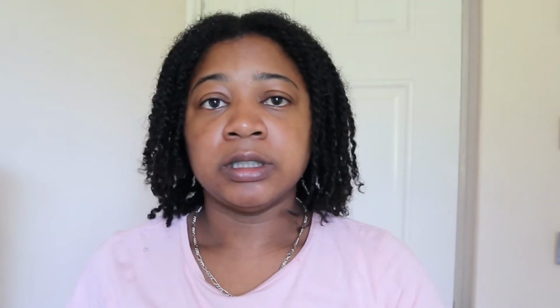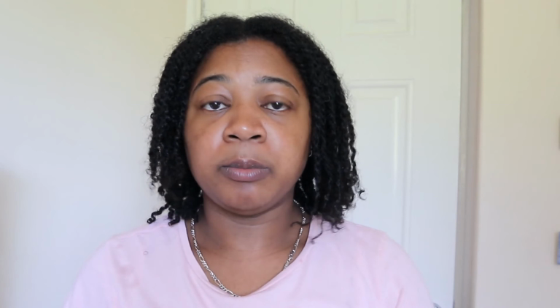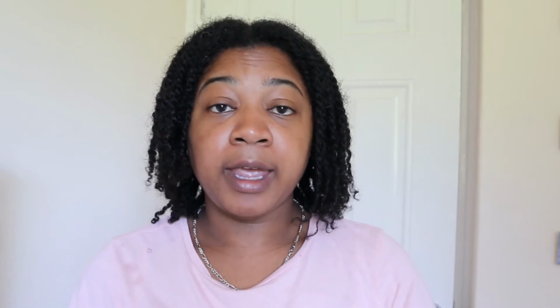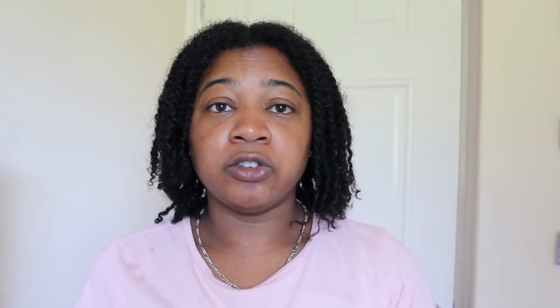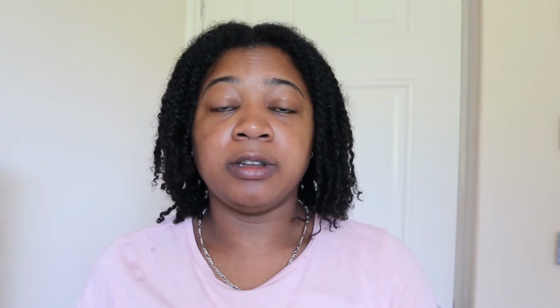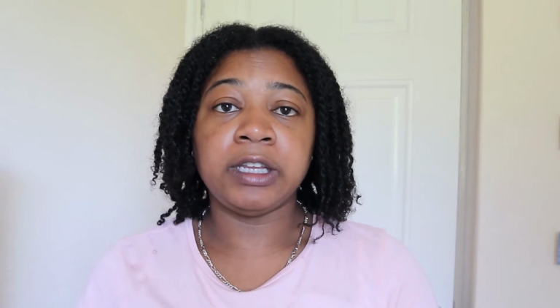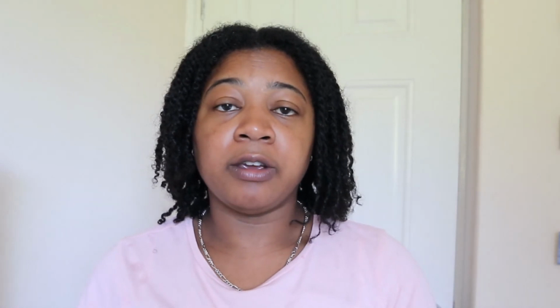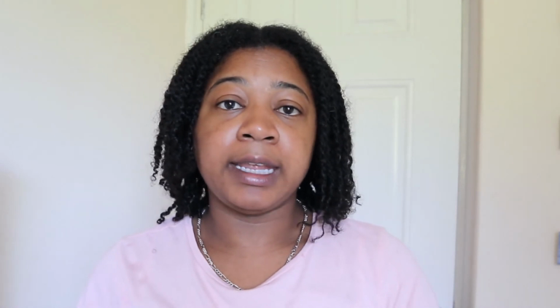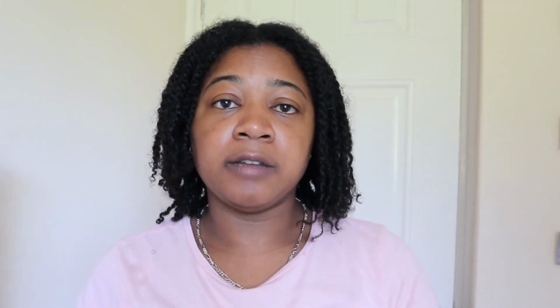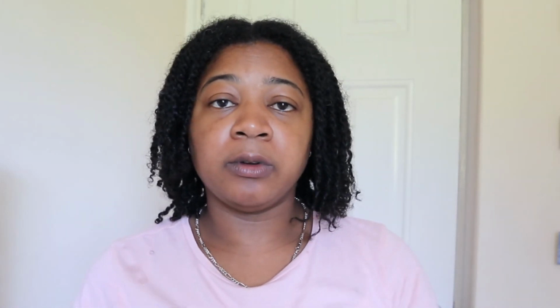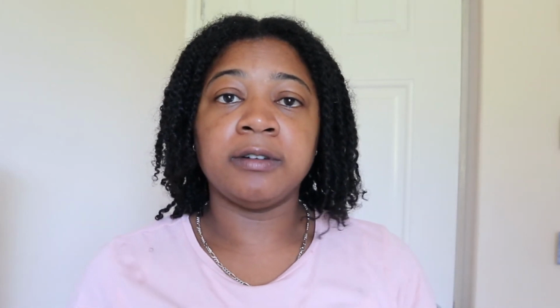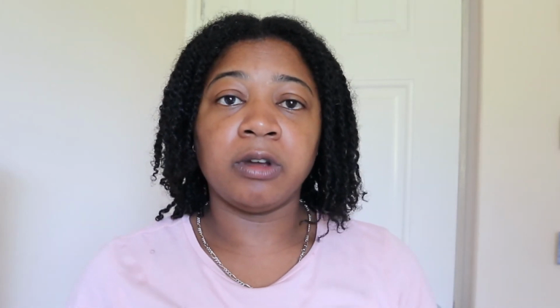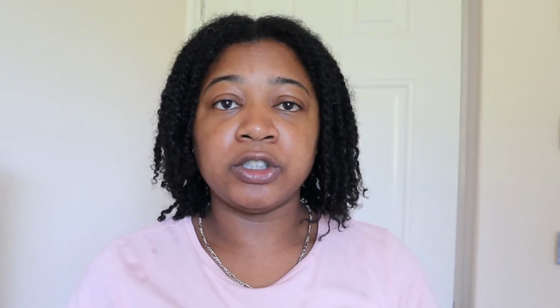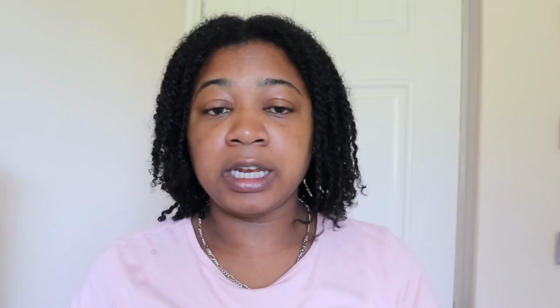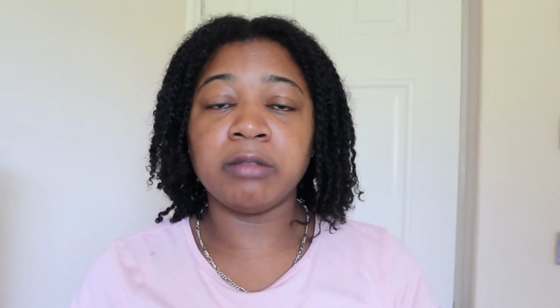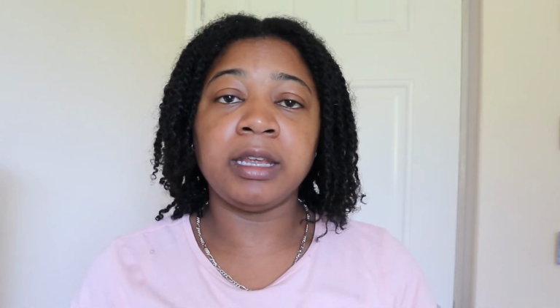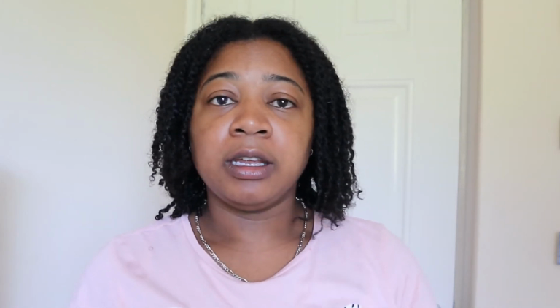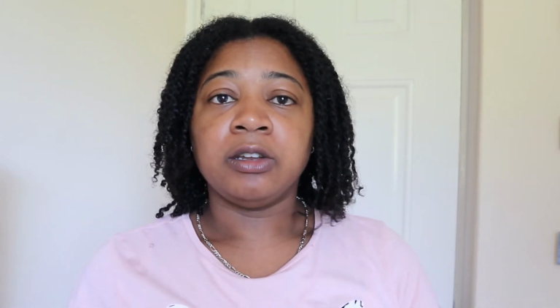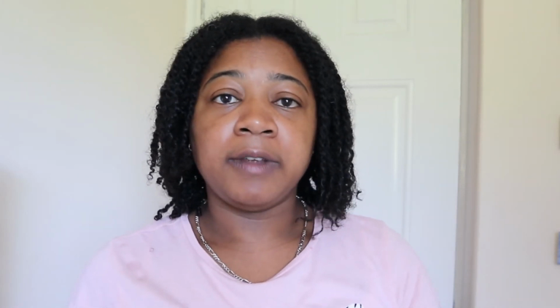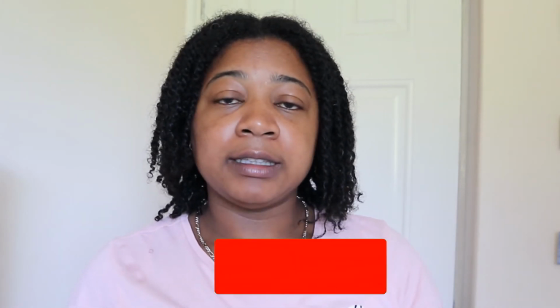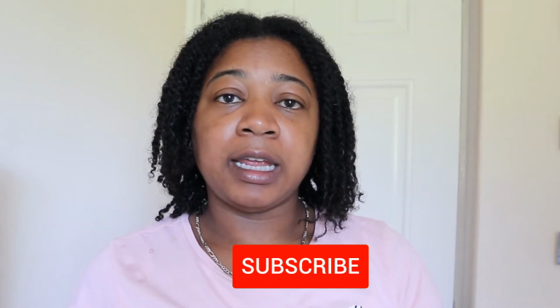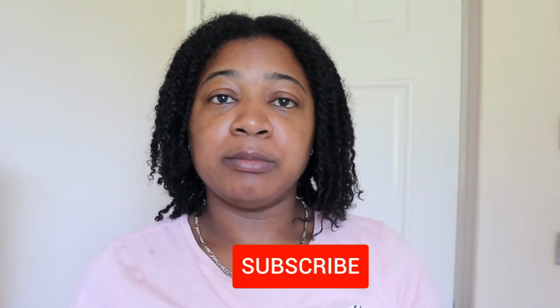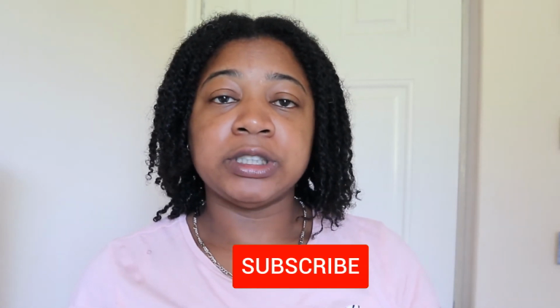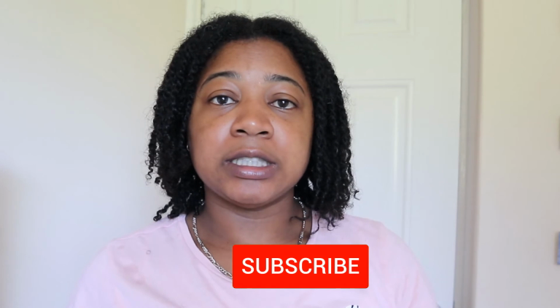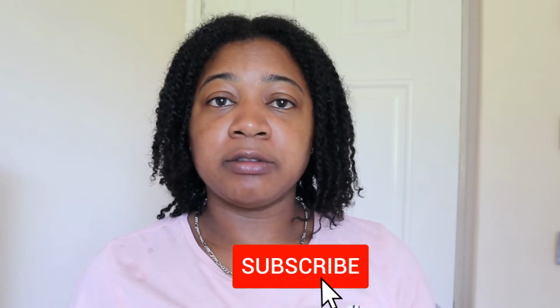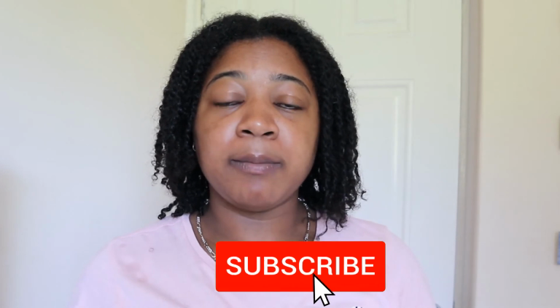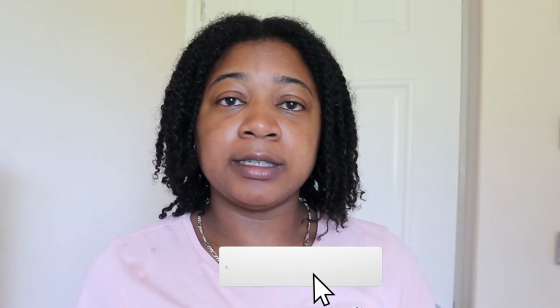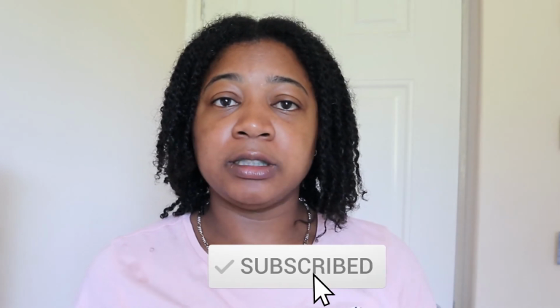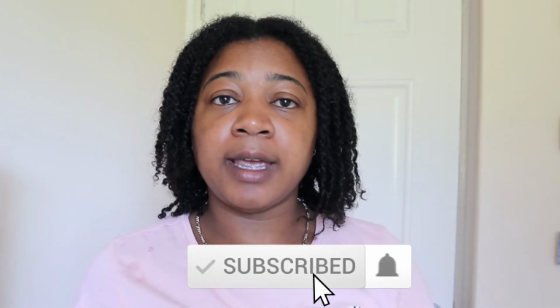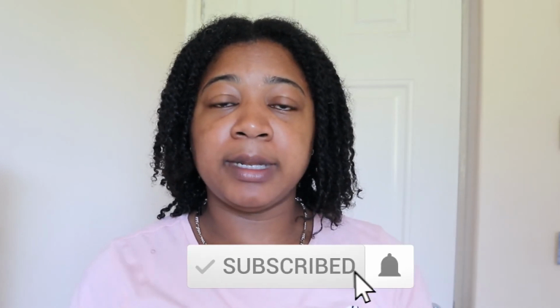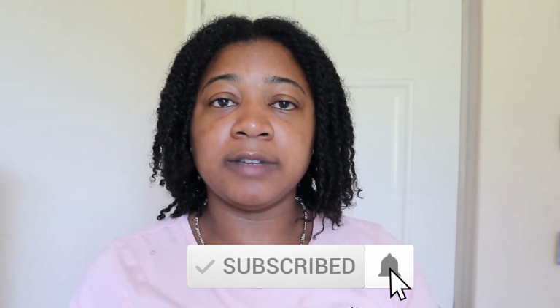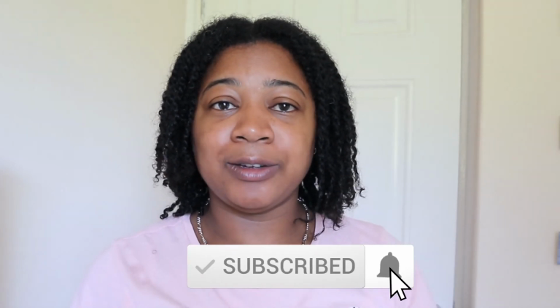I hope you guys enjoyed the video, and if you want to follow along on the journey with me, don't forget to like, comment, share and subscribe, and I'll see you guys in my next video.